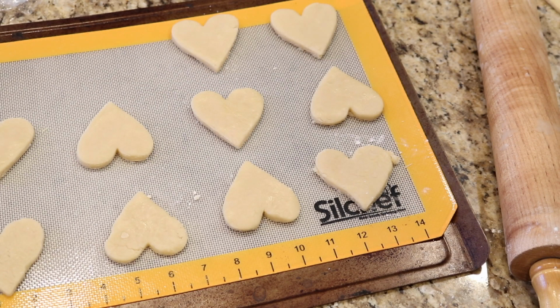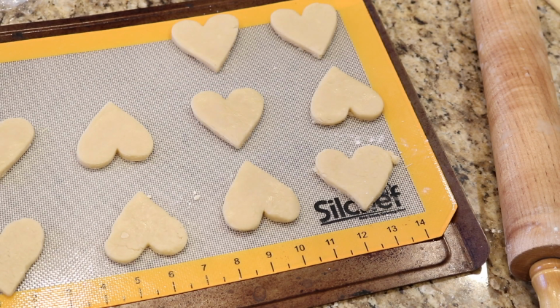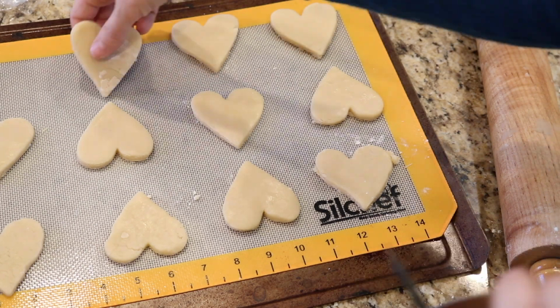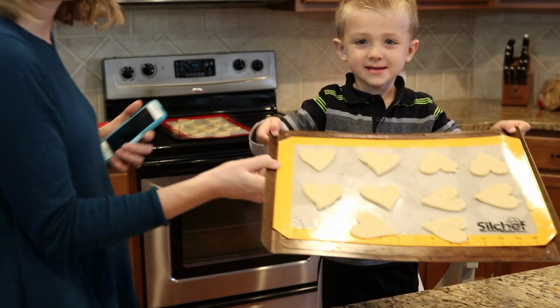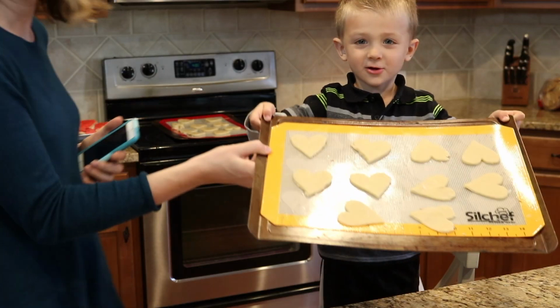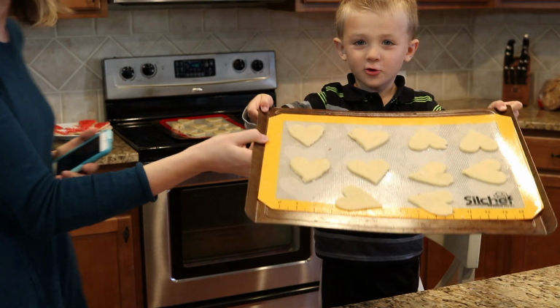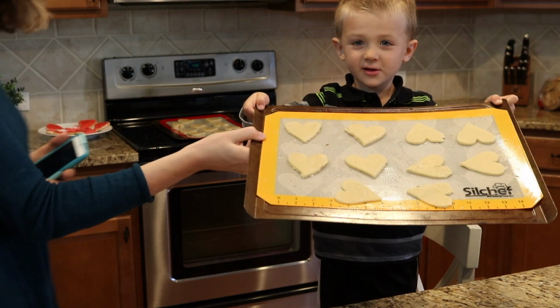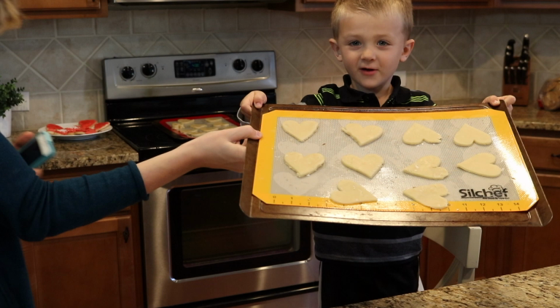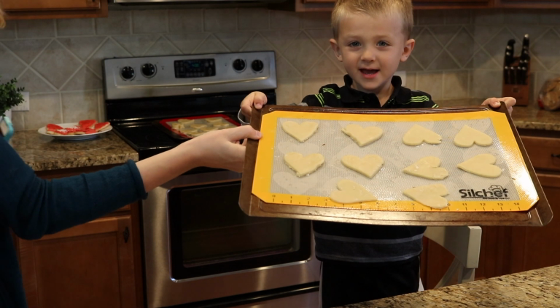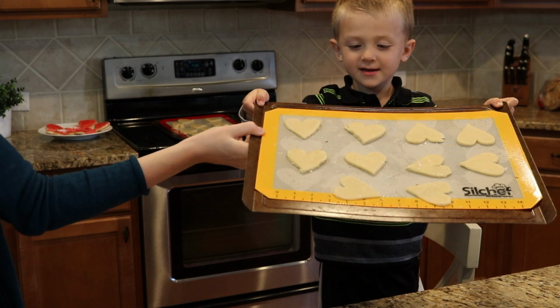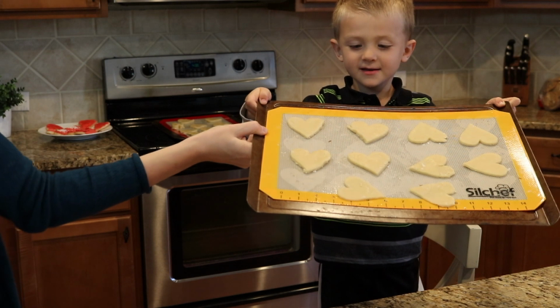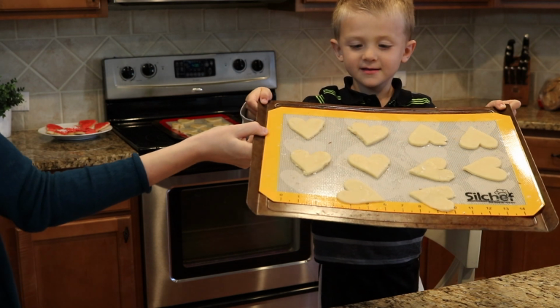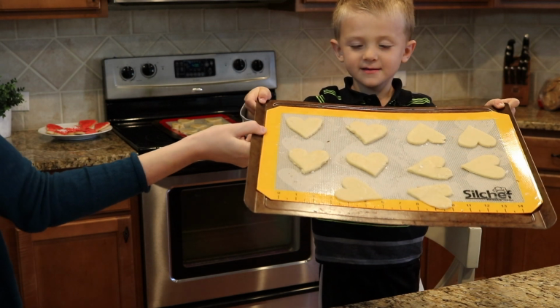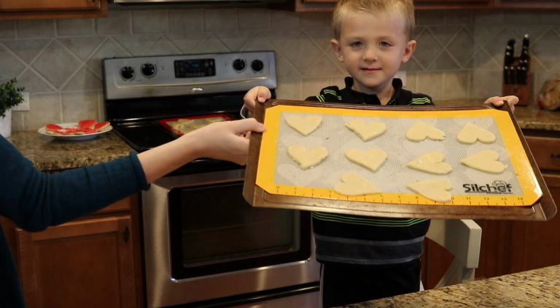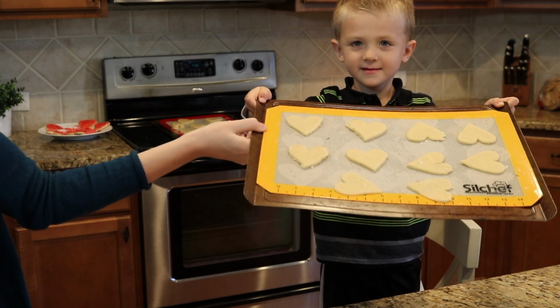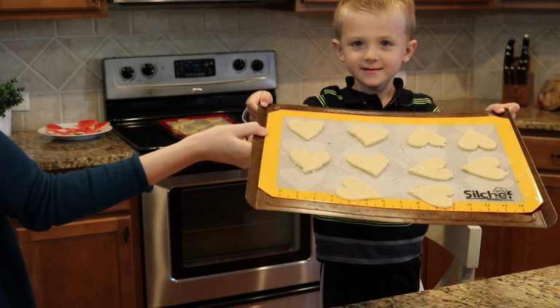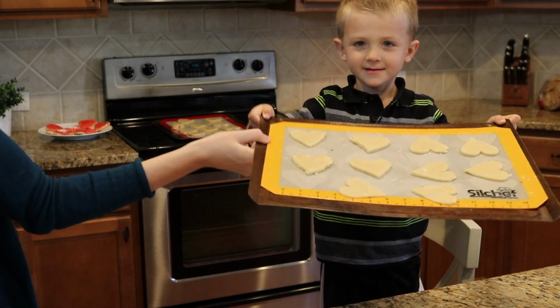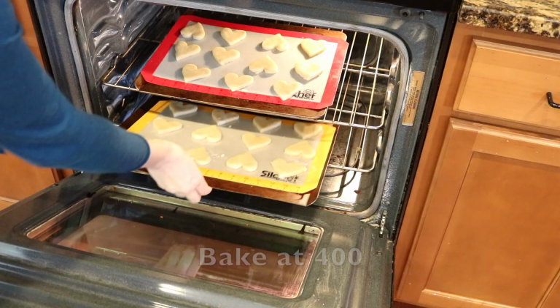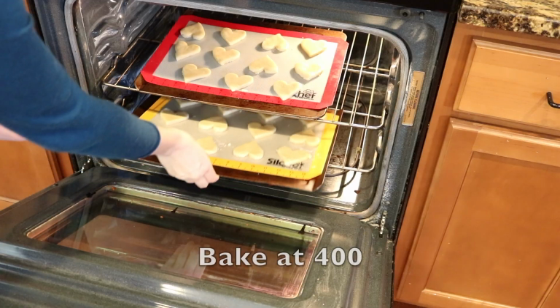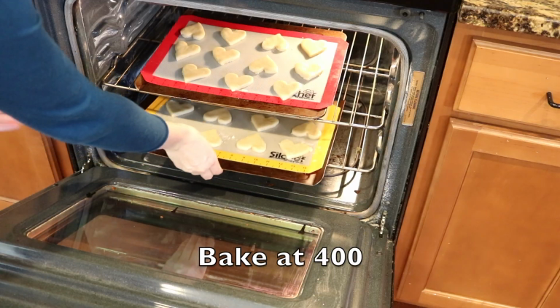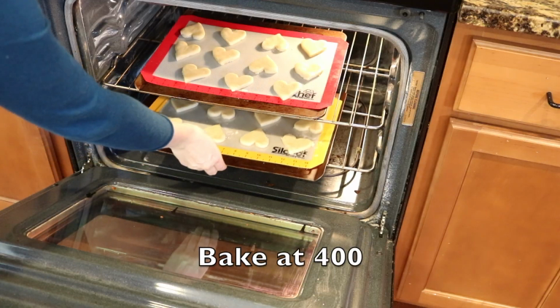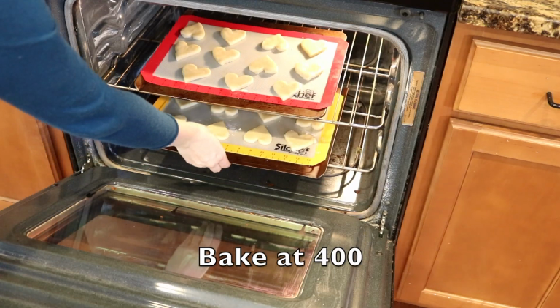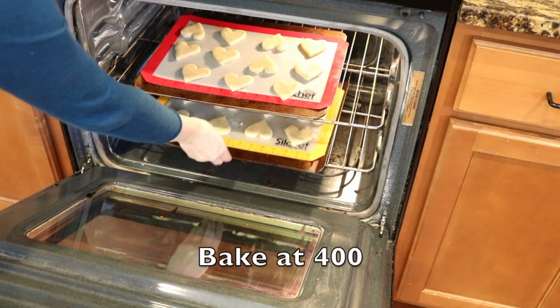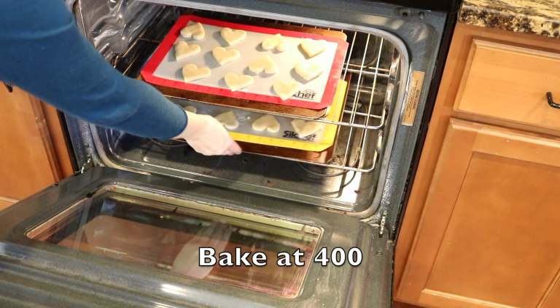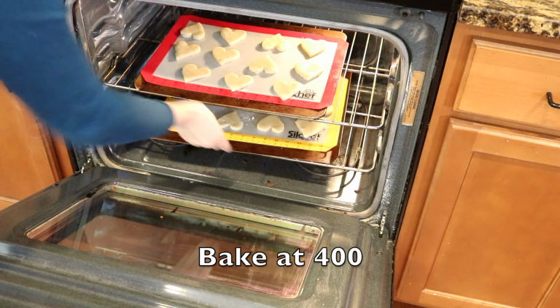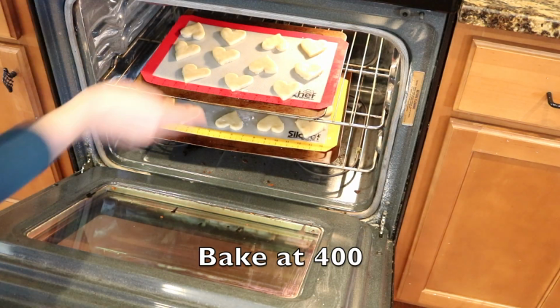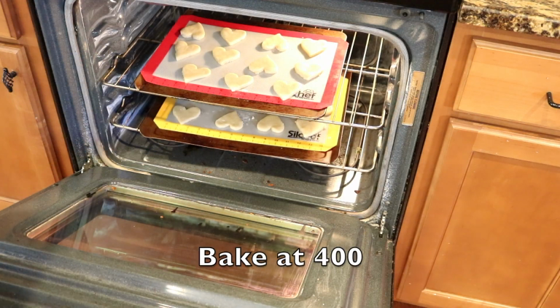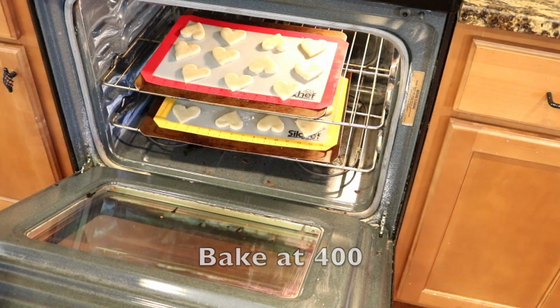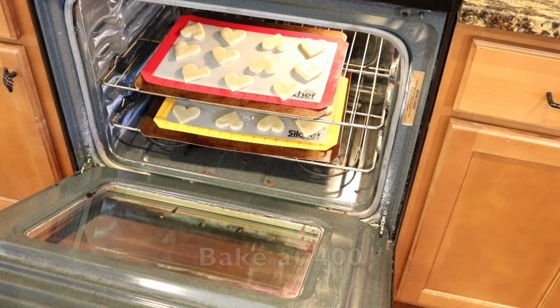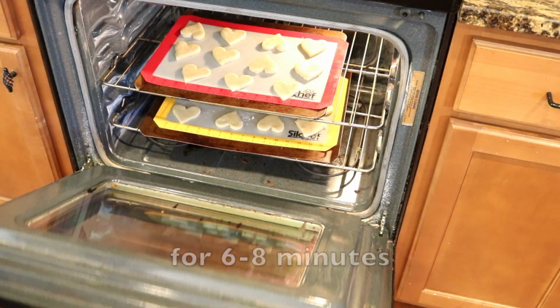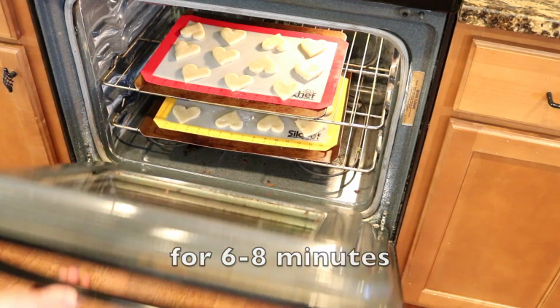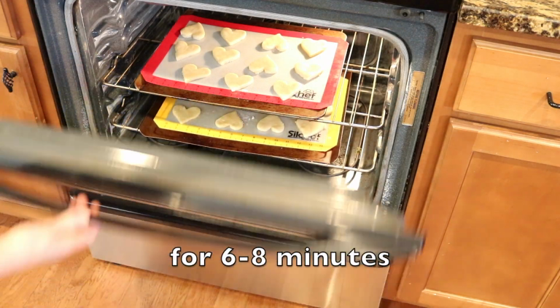This is a cookie tray. Bake at 450 for 16 minutes.